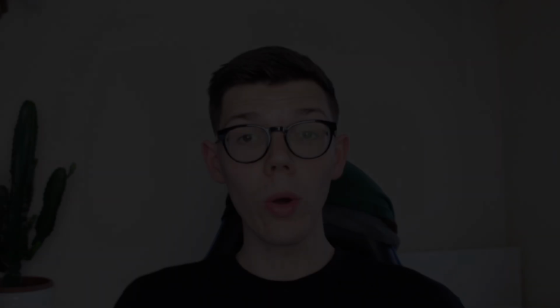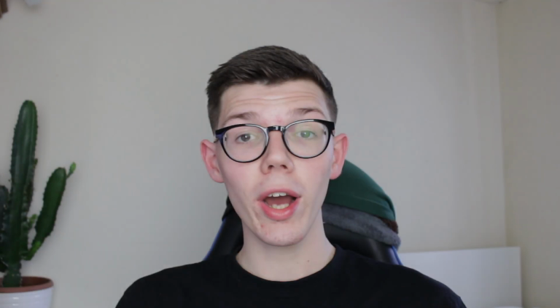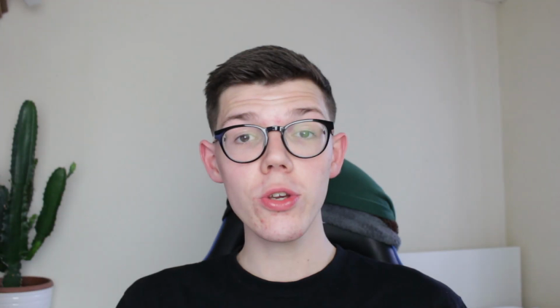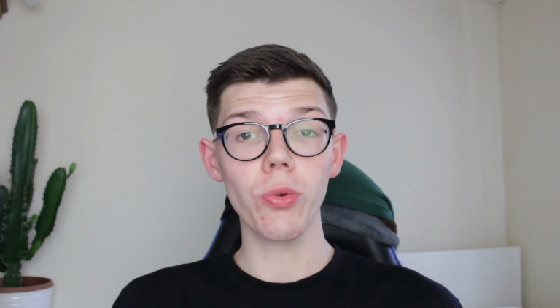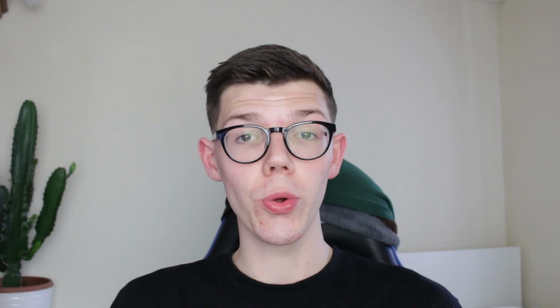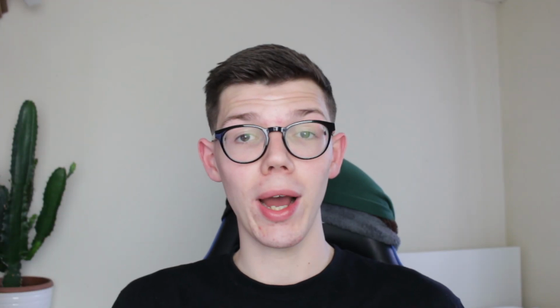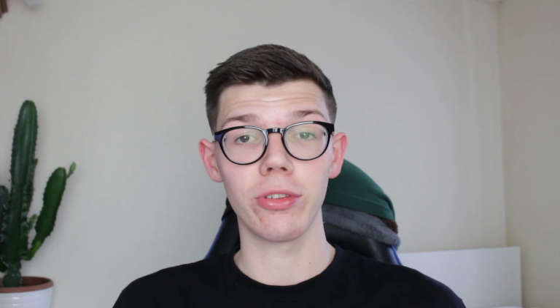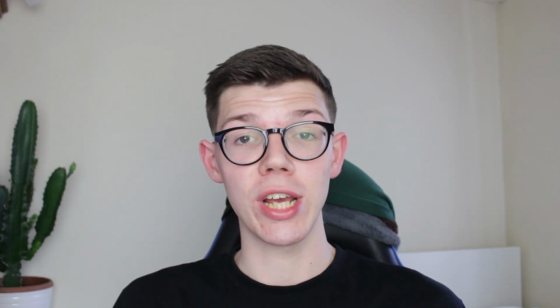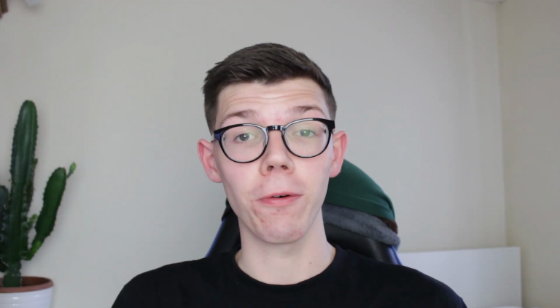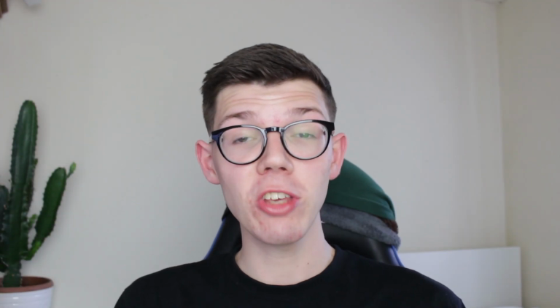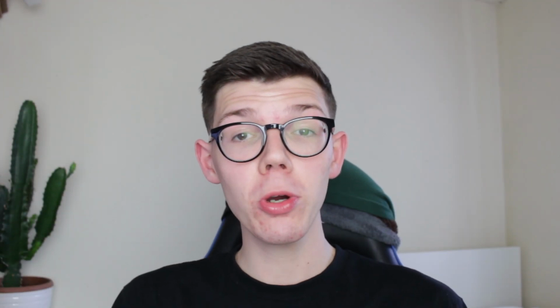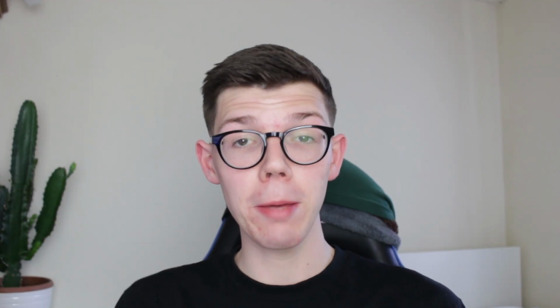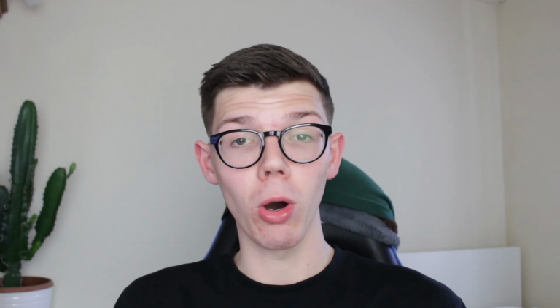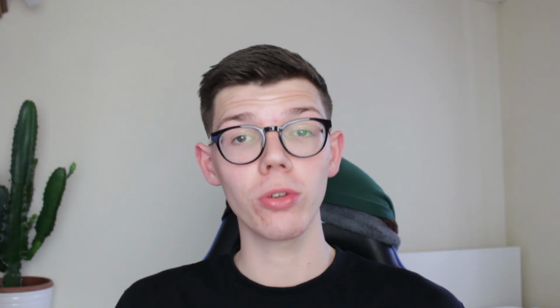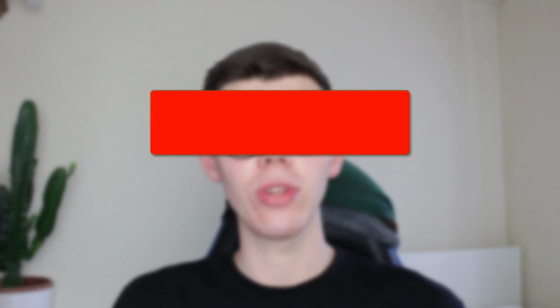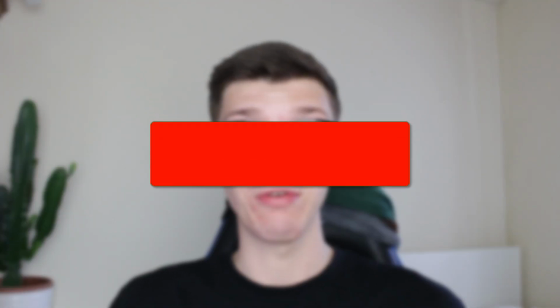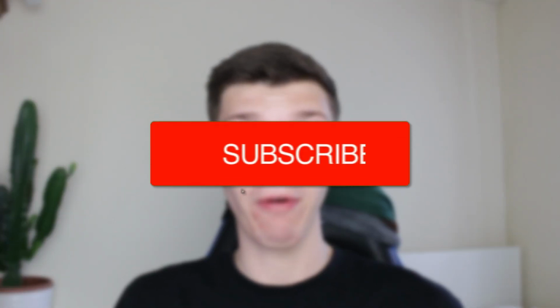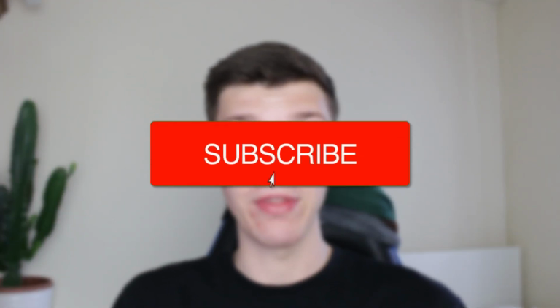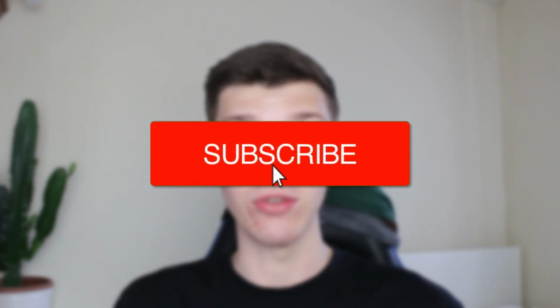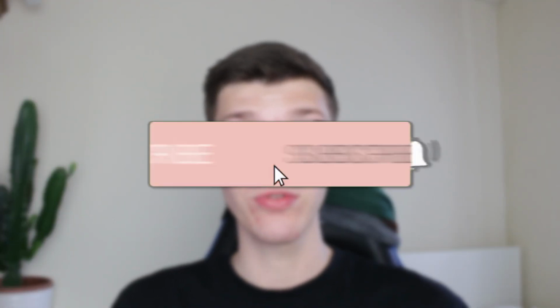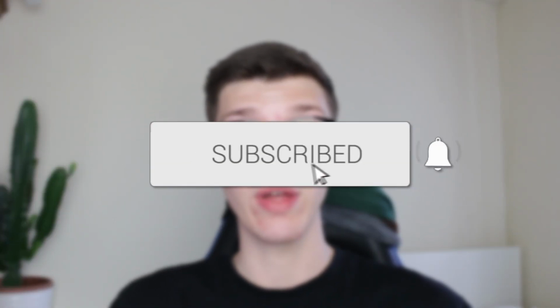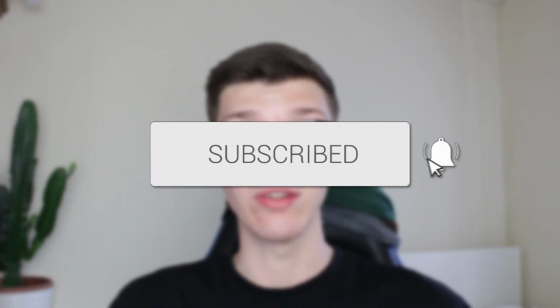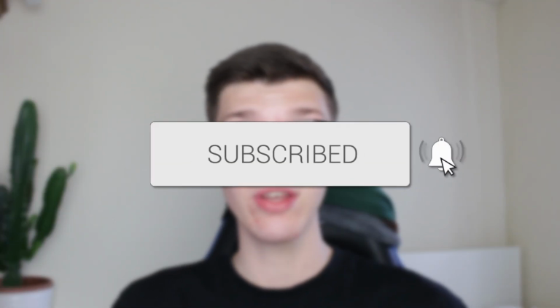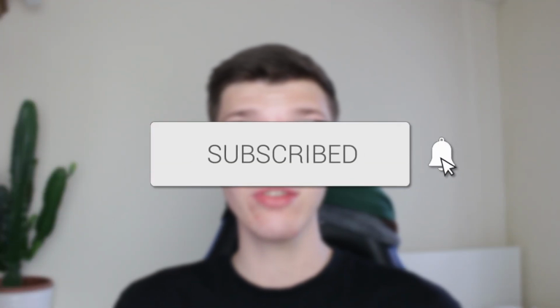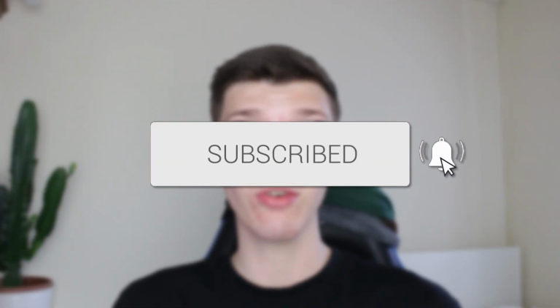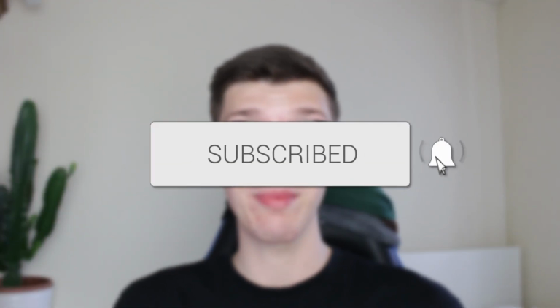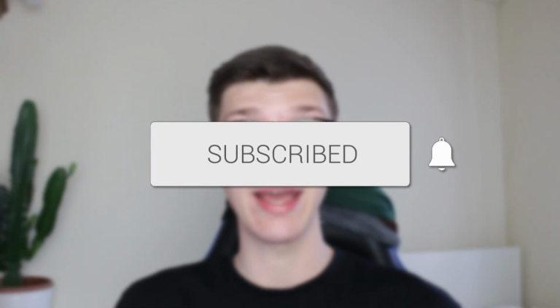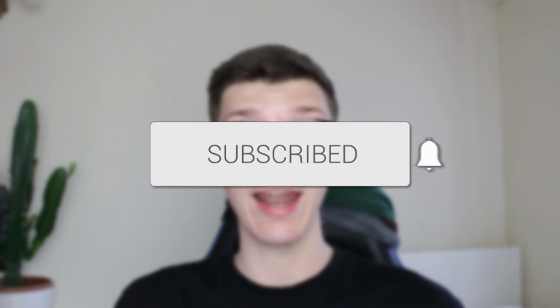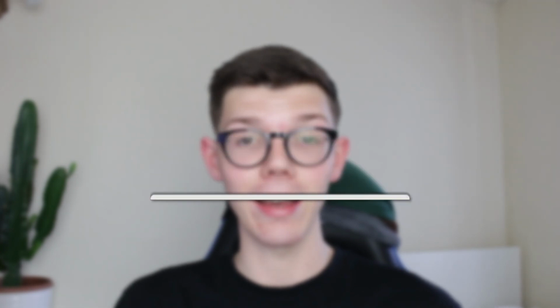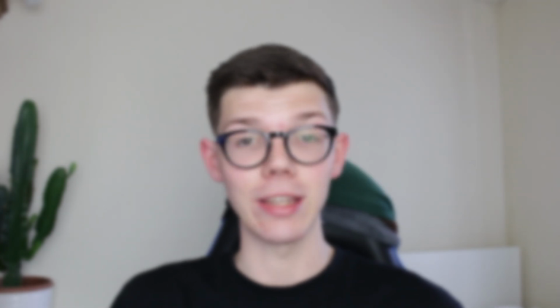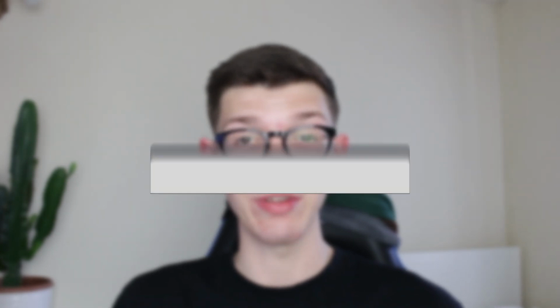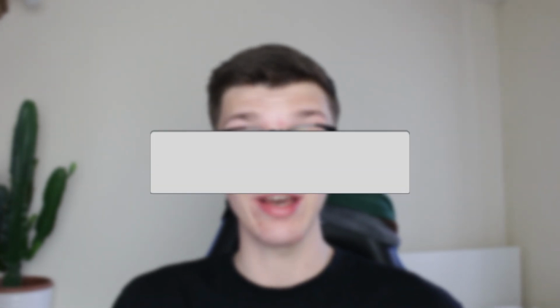We'll guide you through how to check your Facebook inbox. If you find this useful, then consider subscribing and liking the video.